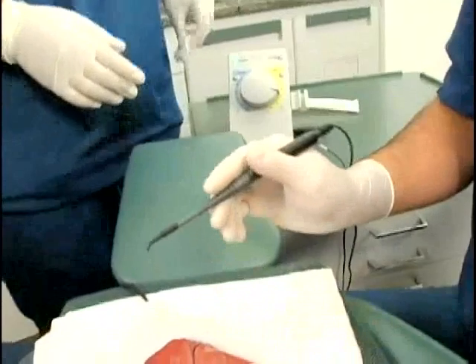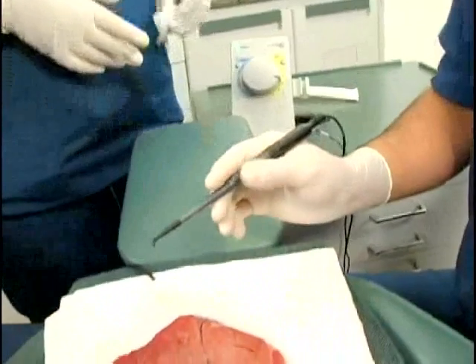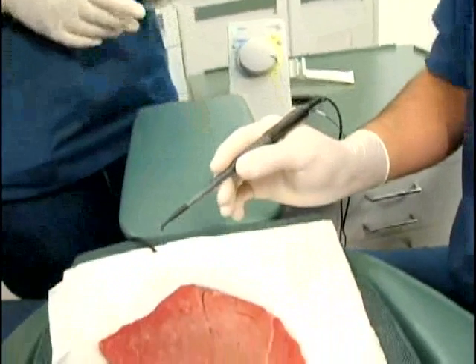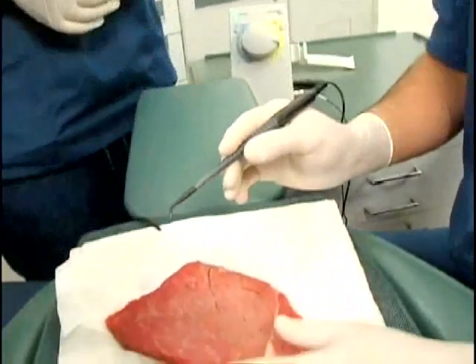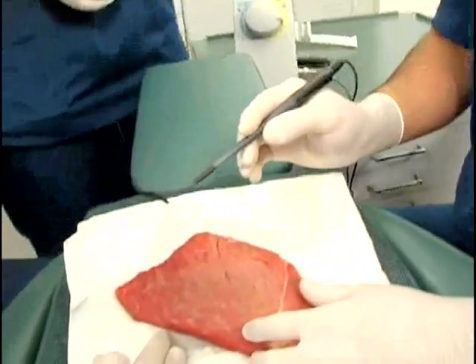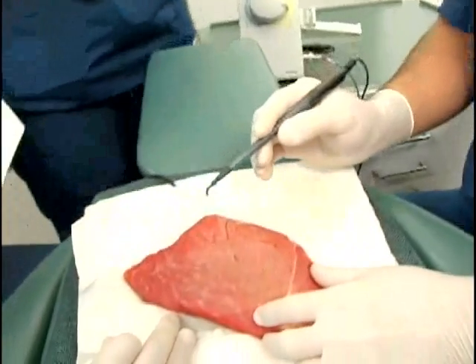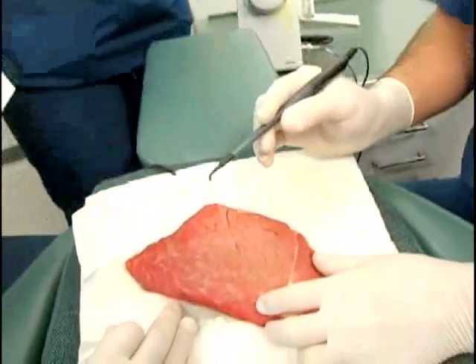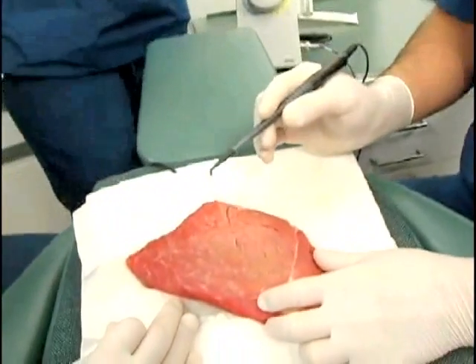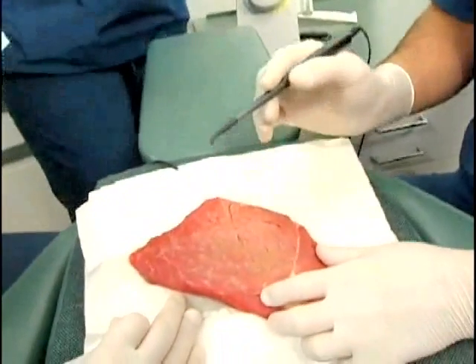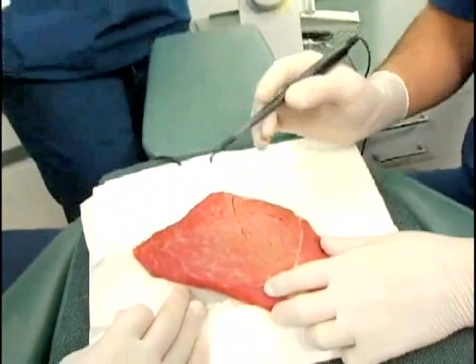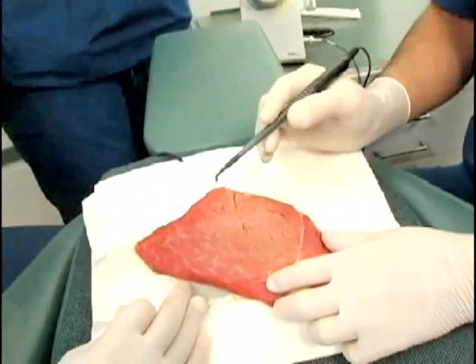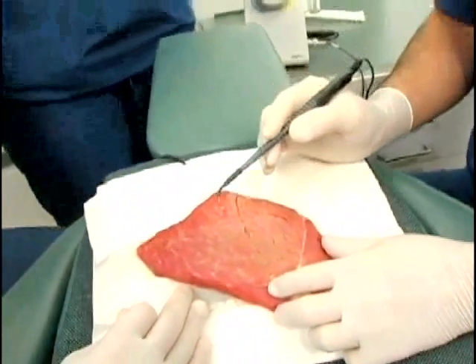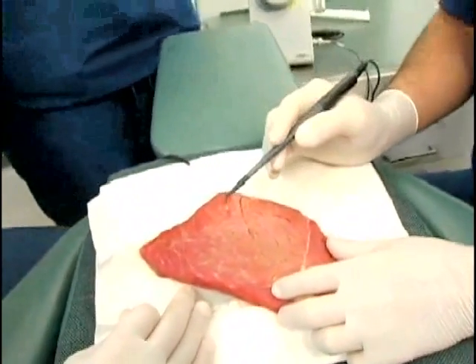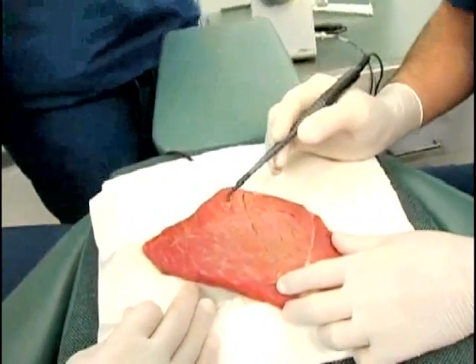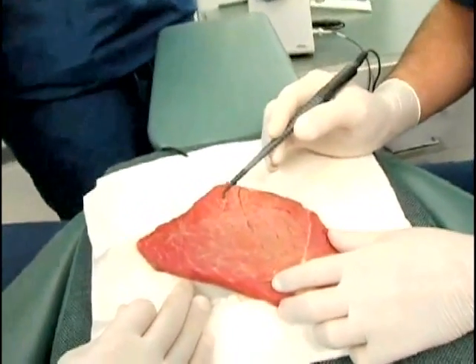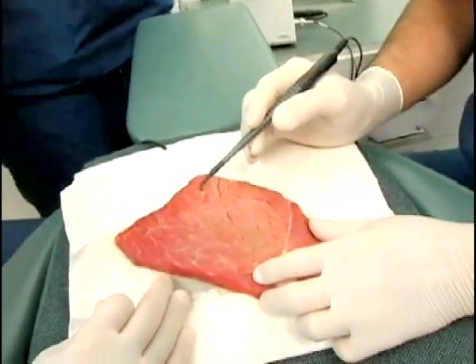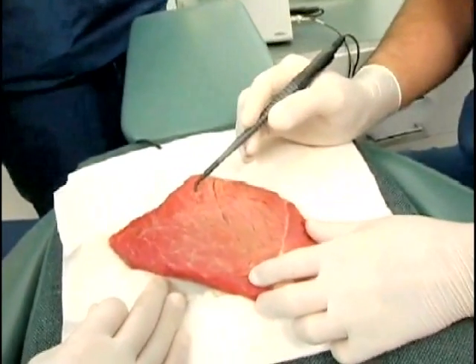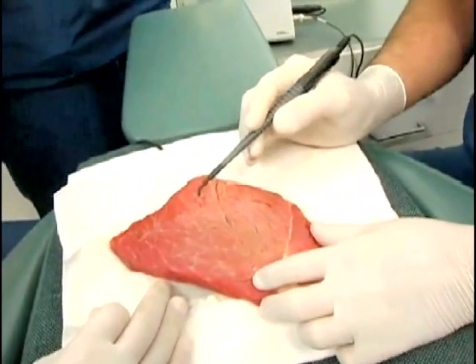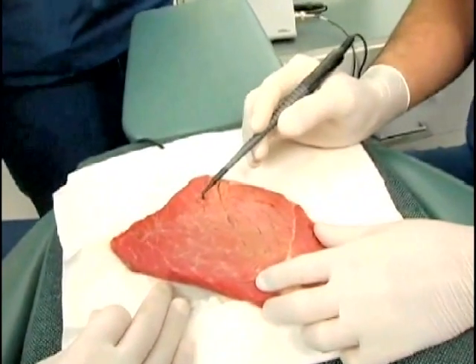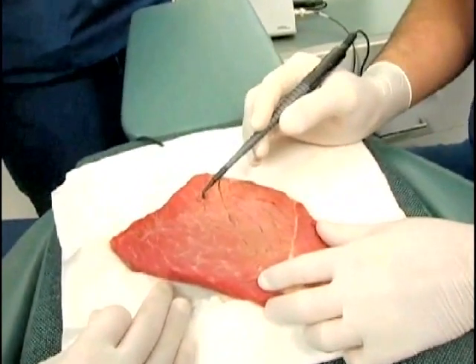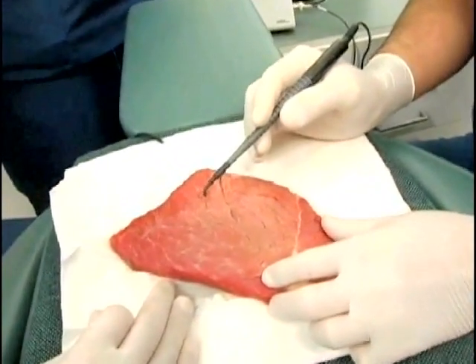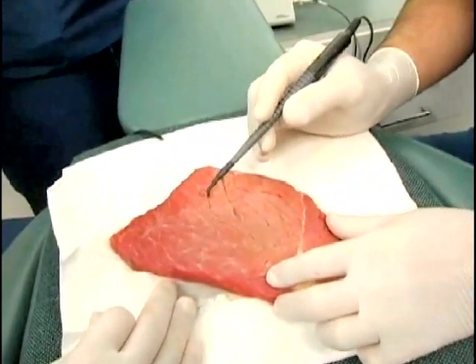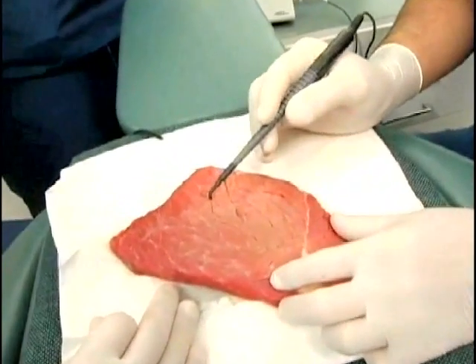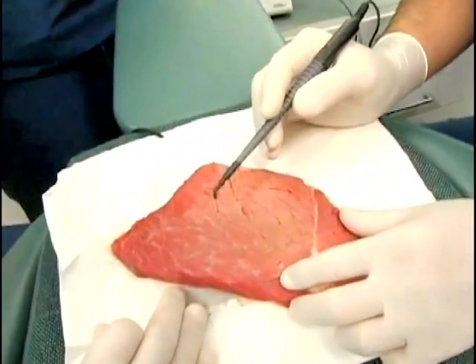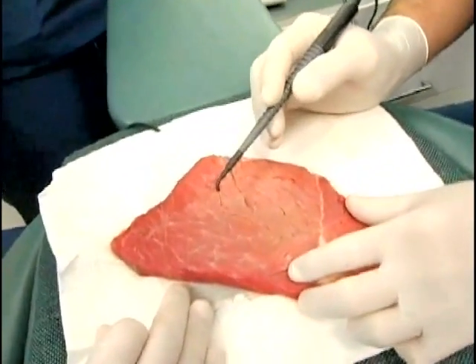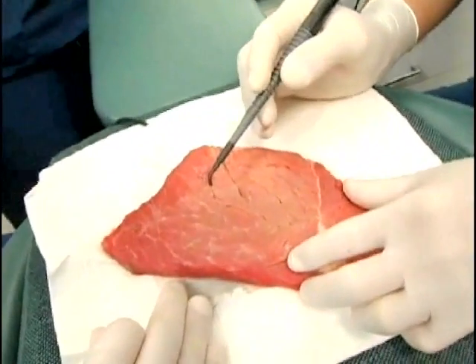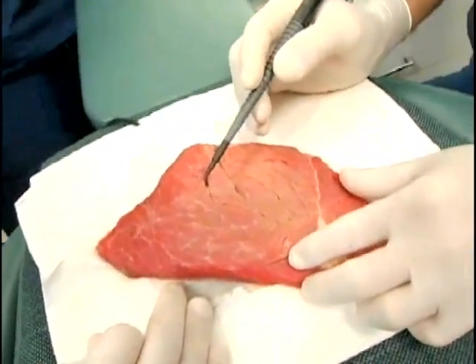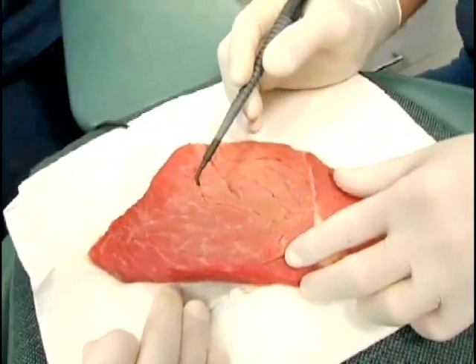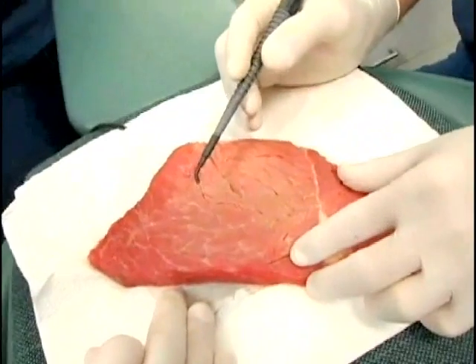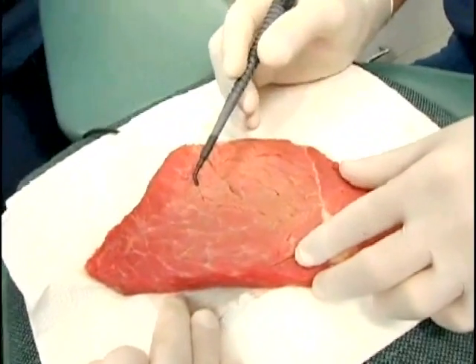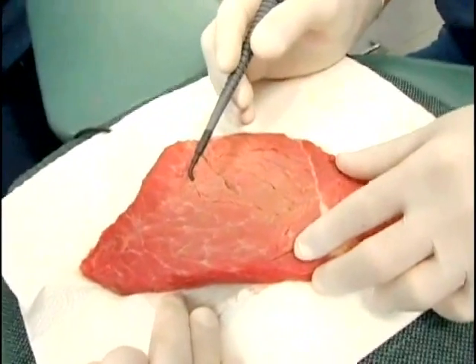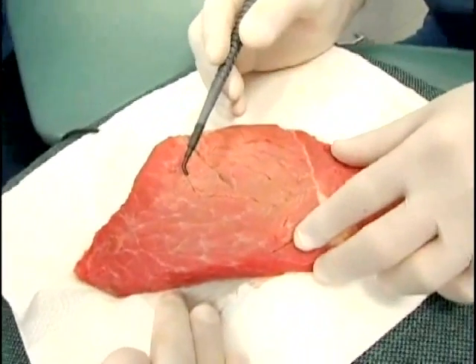Now we are going to use the long loop electrode. This technique is ideal for gingival contouring or removing excess tissue.